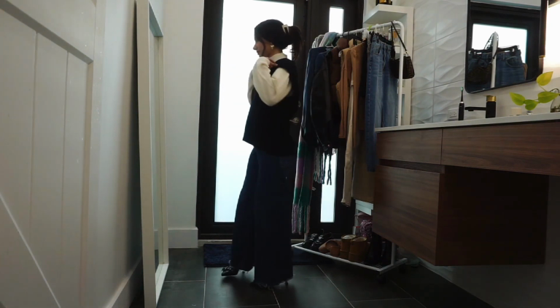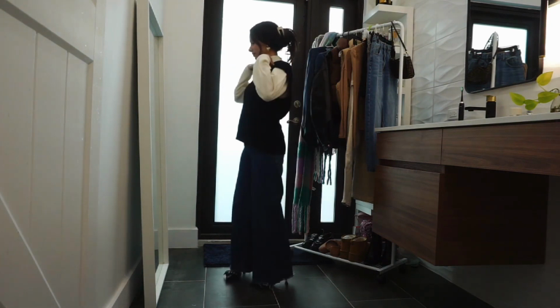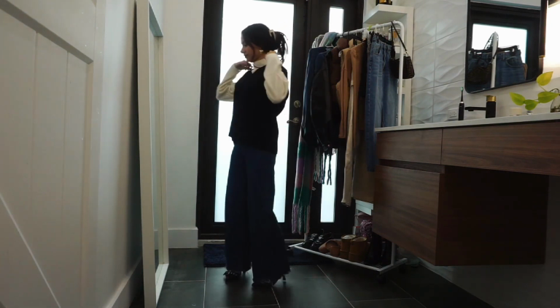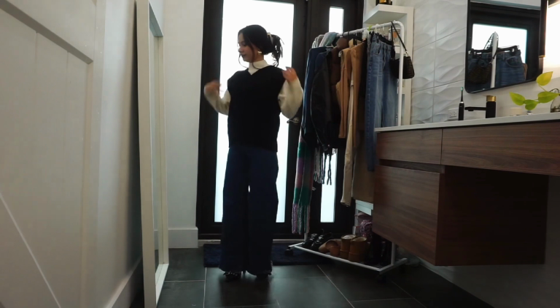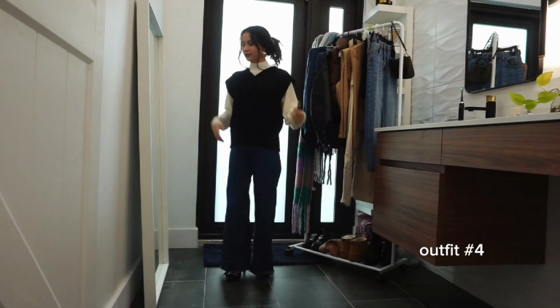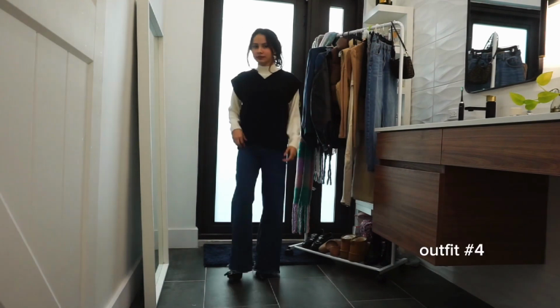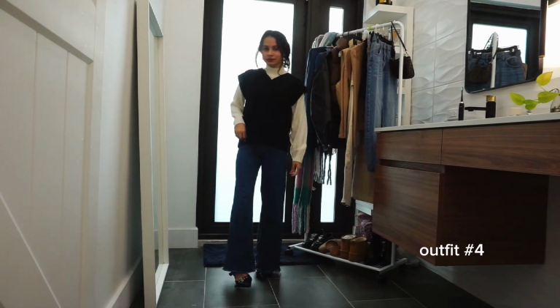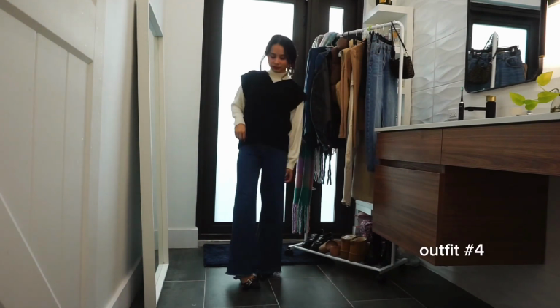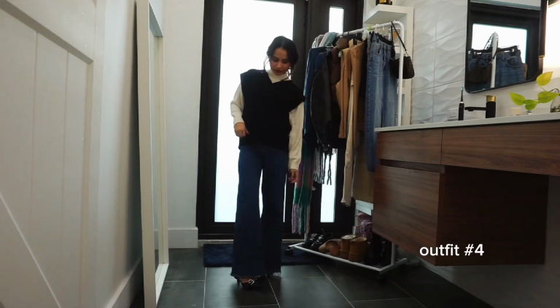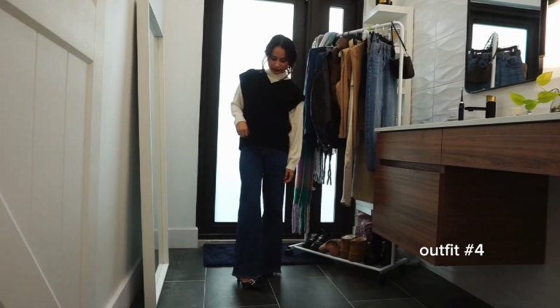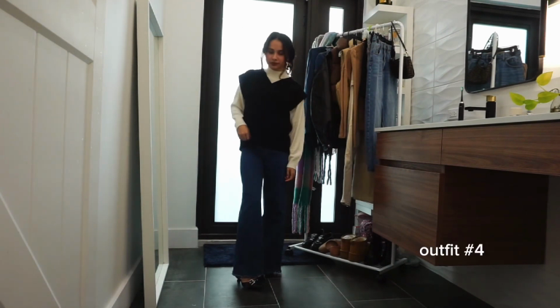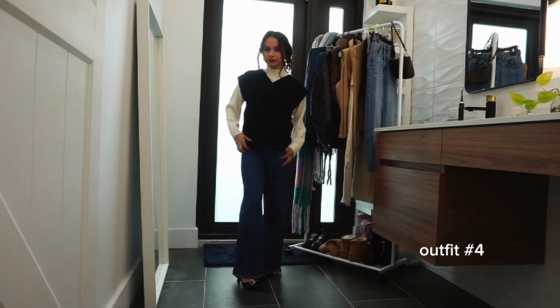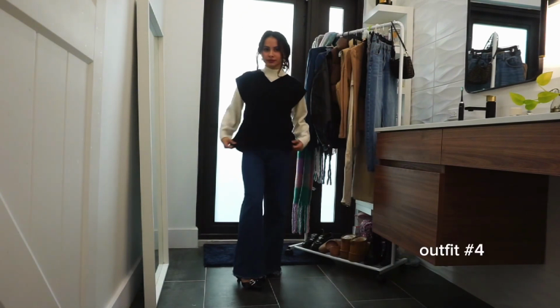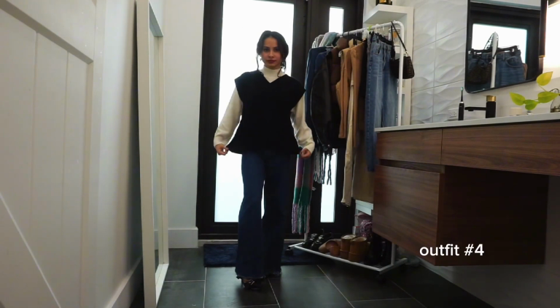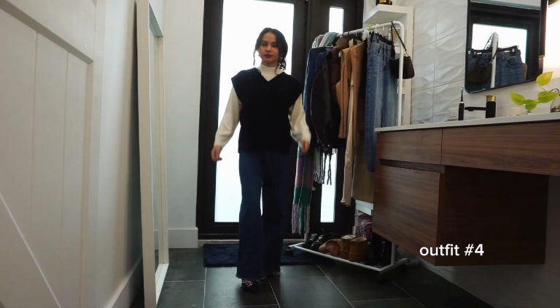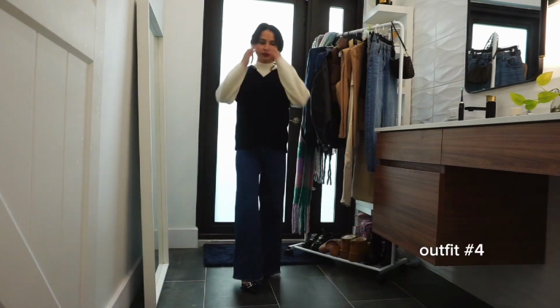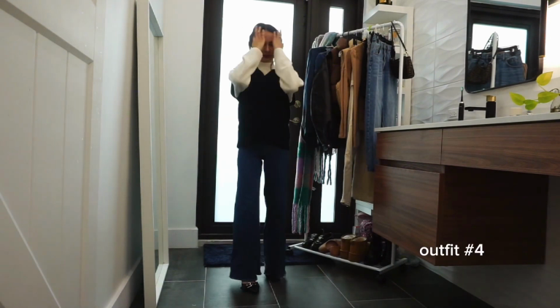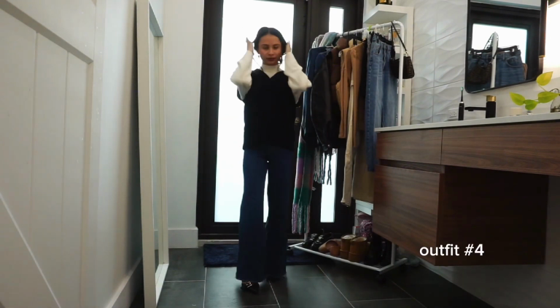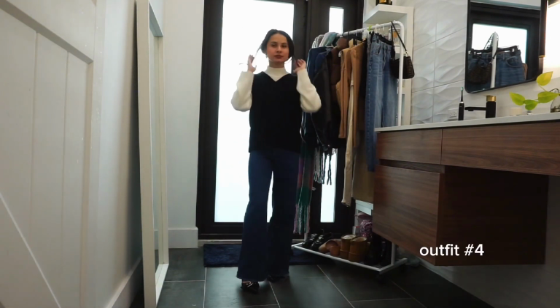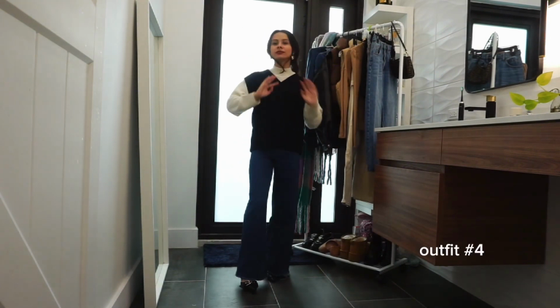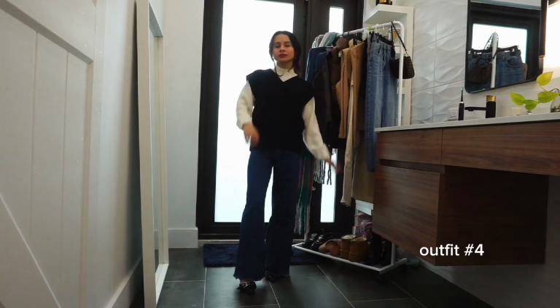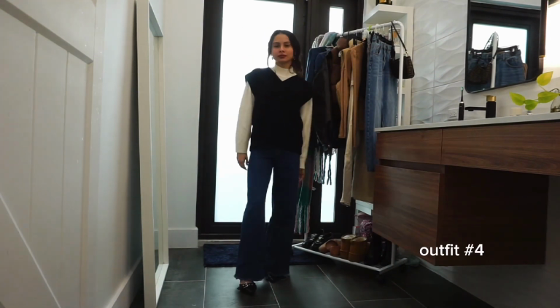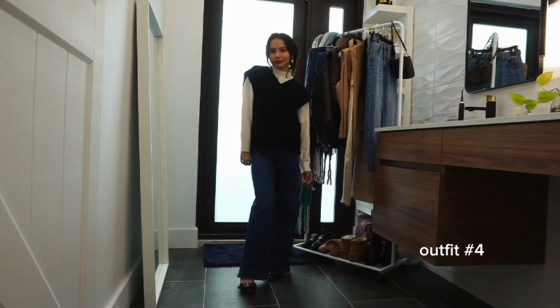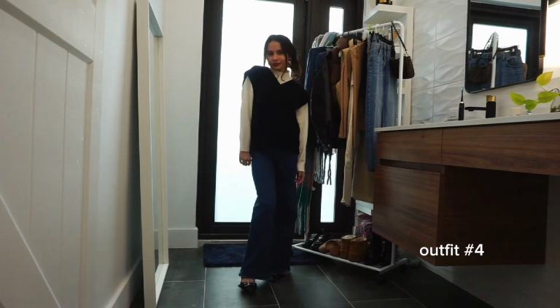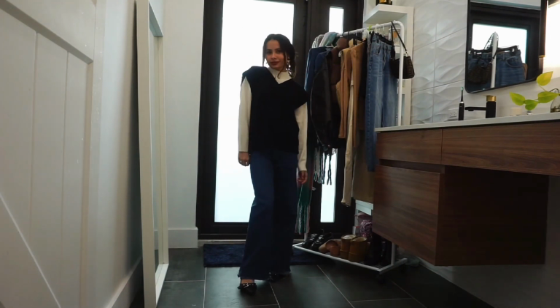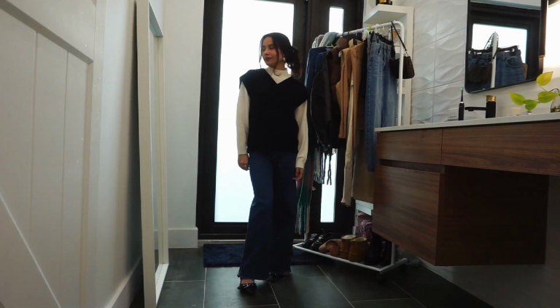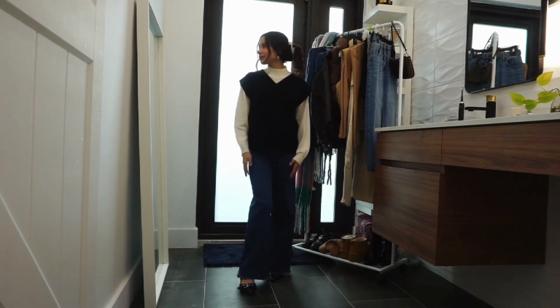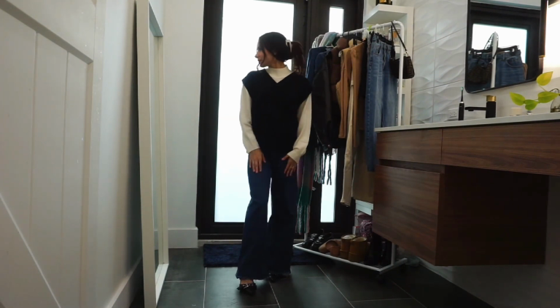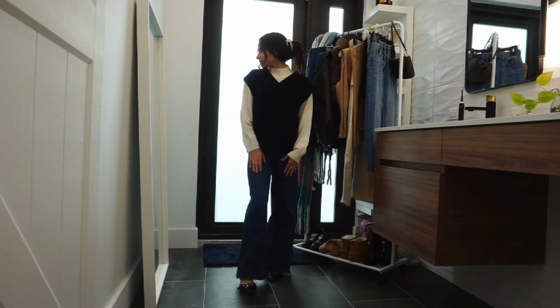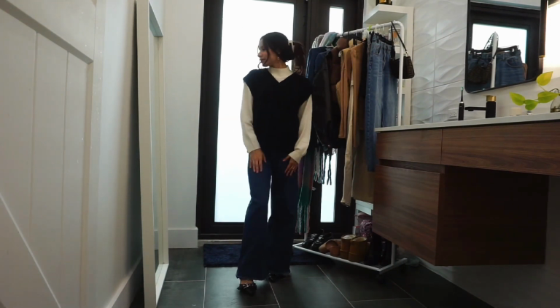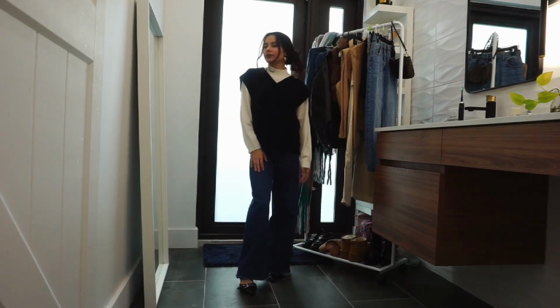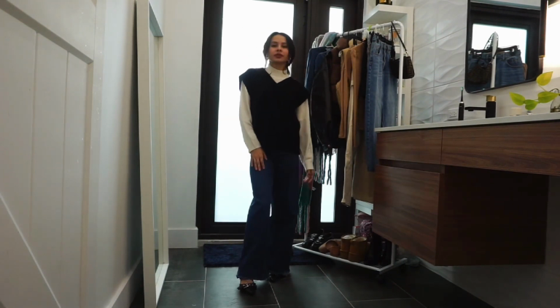For outfit 4, I grabbed a black sweater vest and layered it over my high neck top.